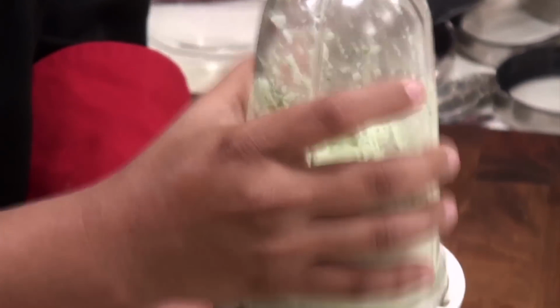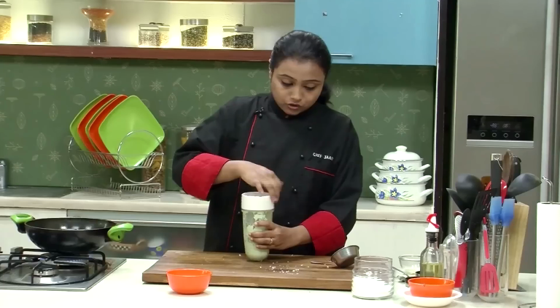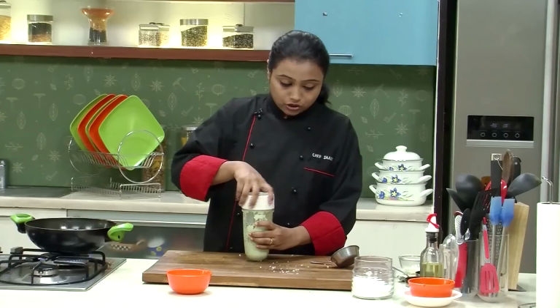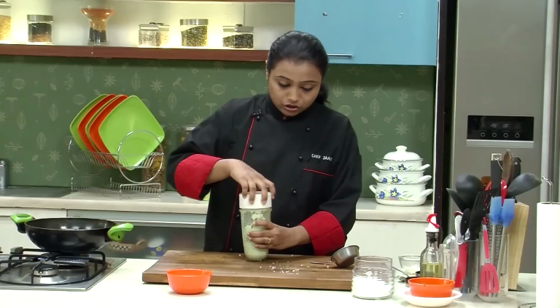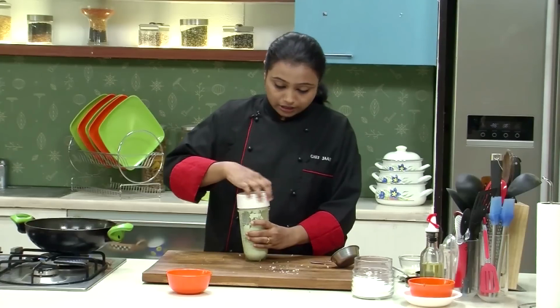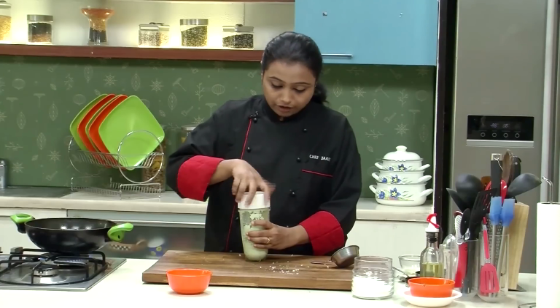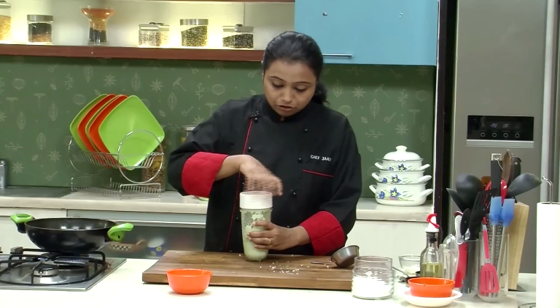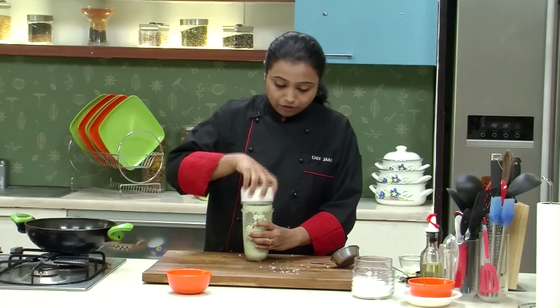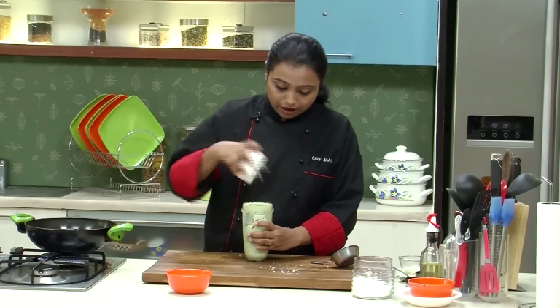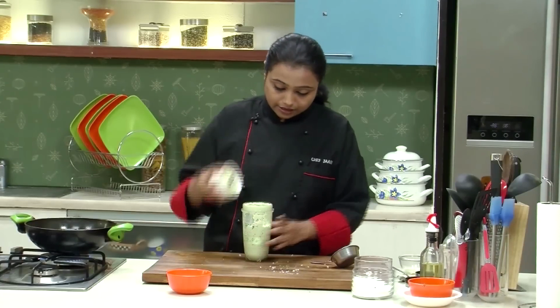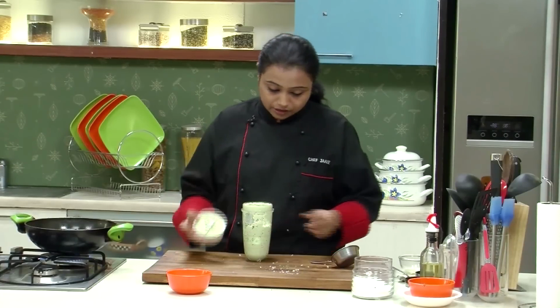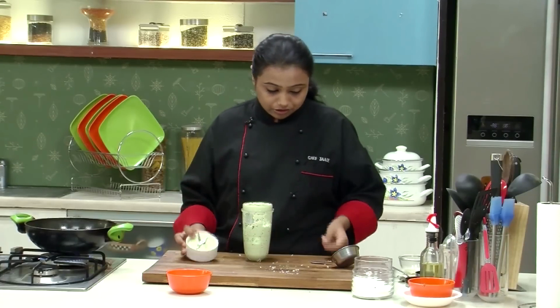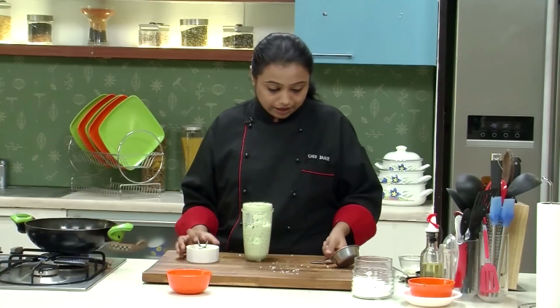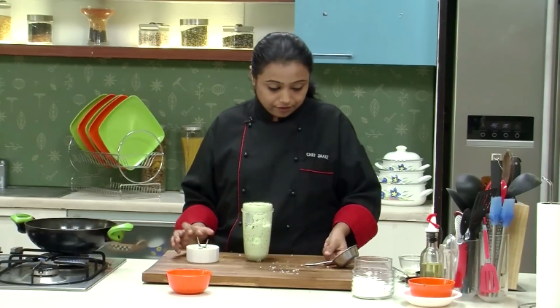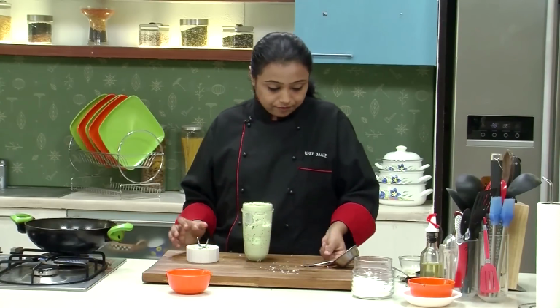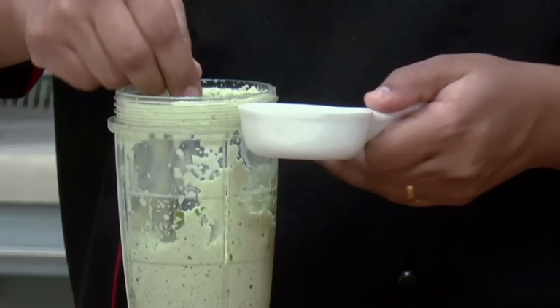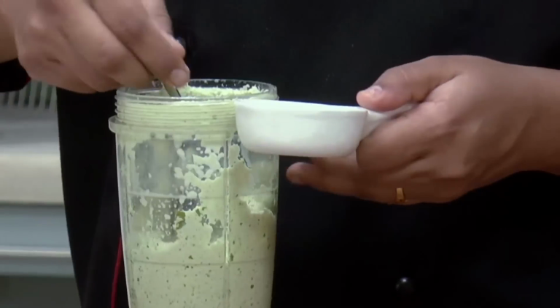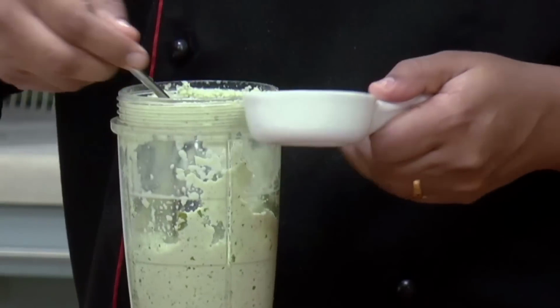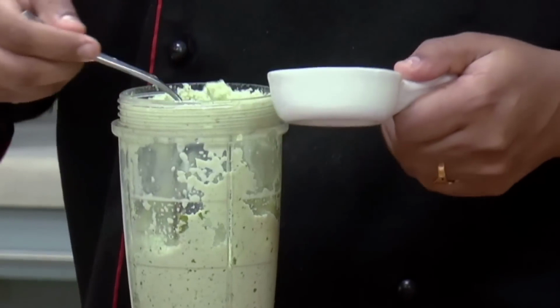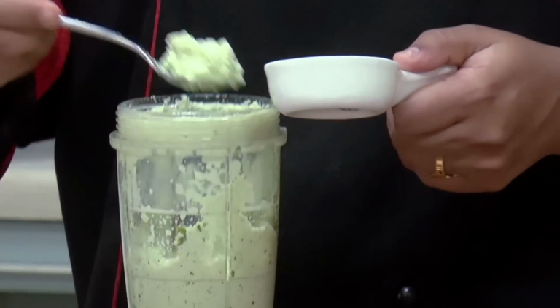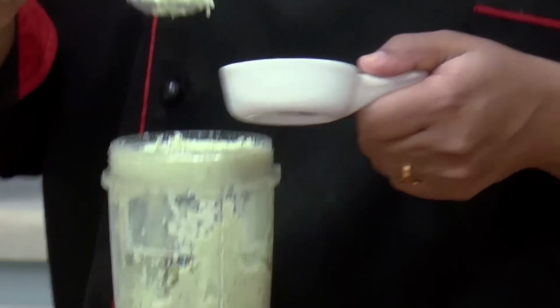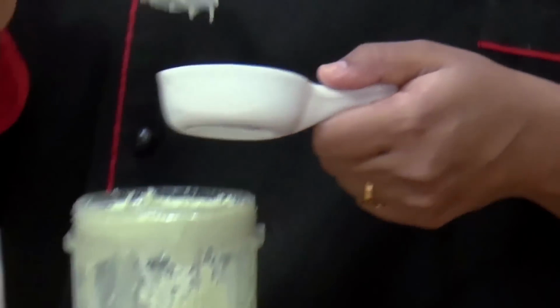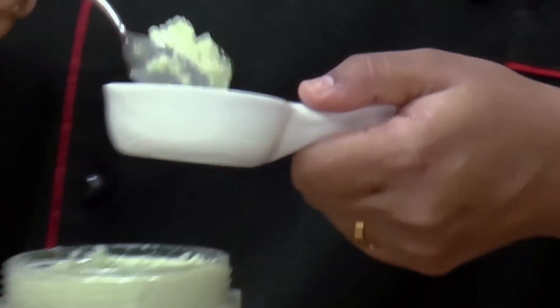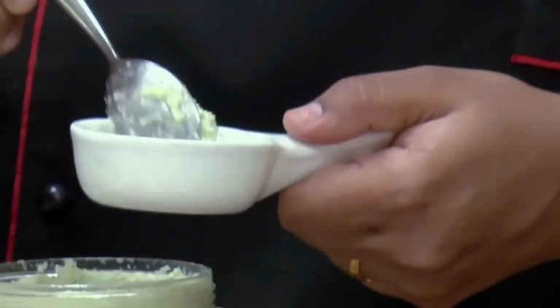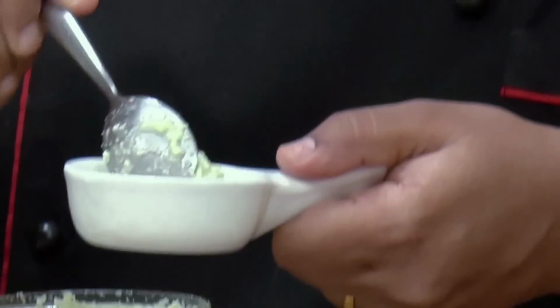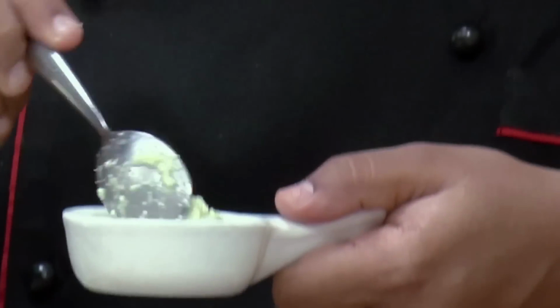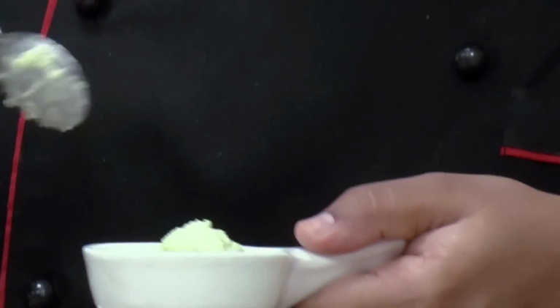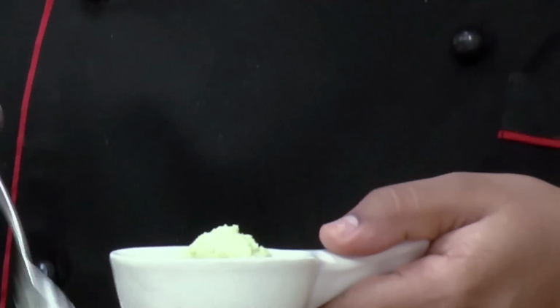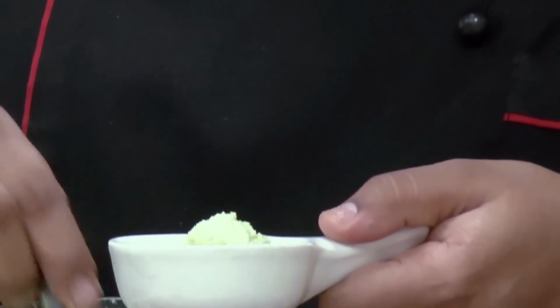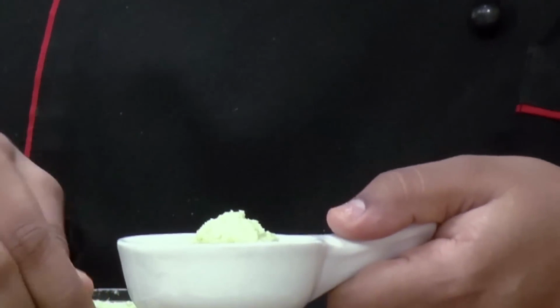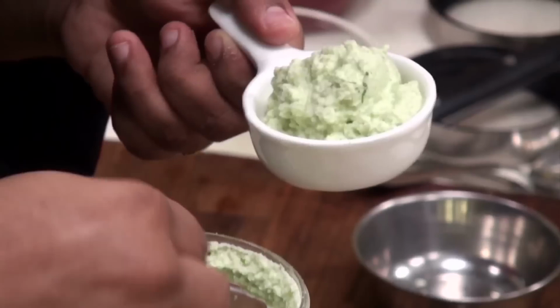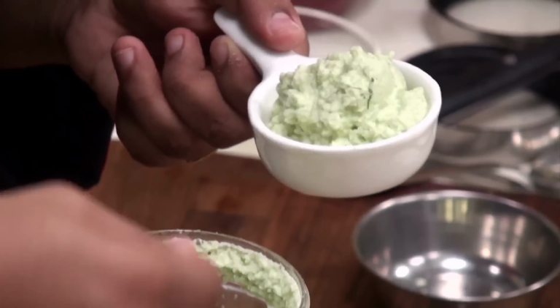Grind this mixture into a fine paste. The chutney for the Vada is now ready. I am going to transfer the chutney into a serving bowl.